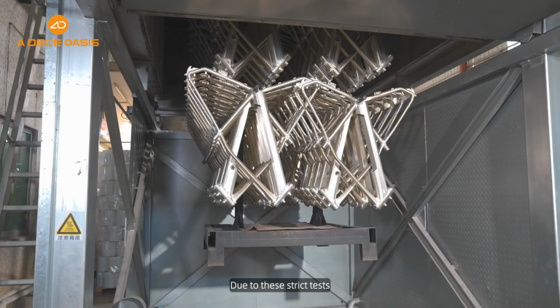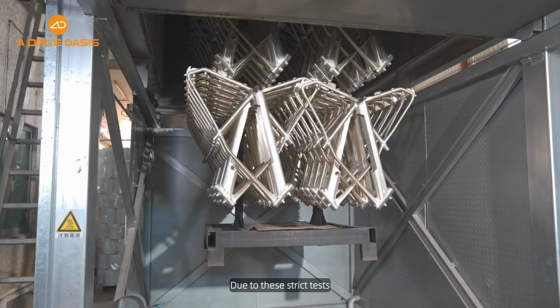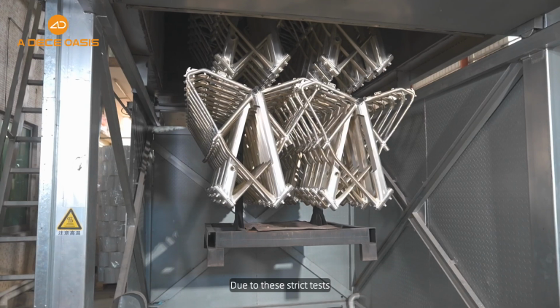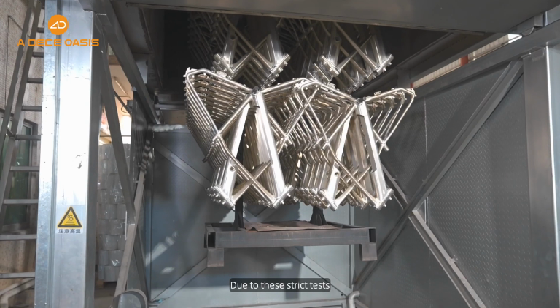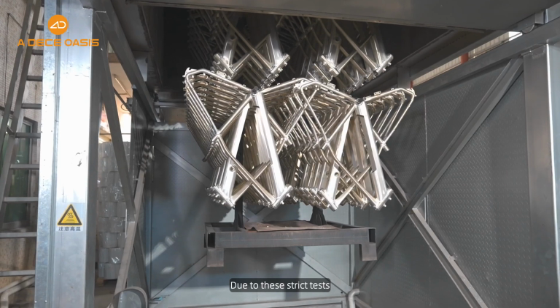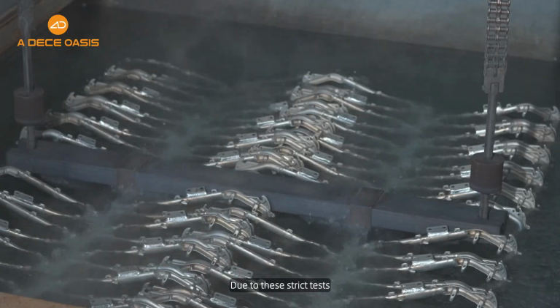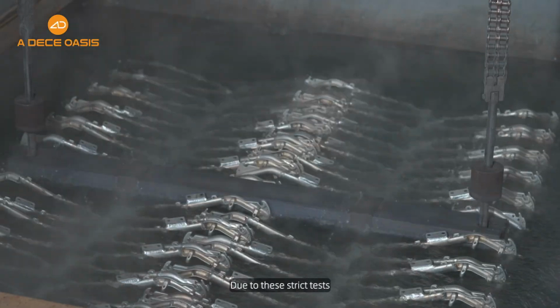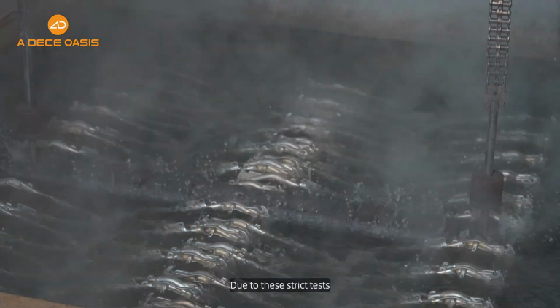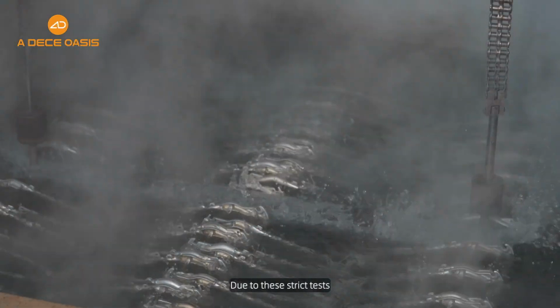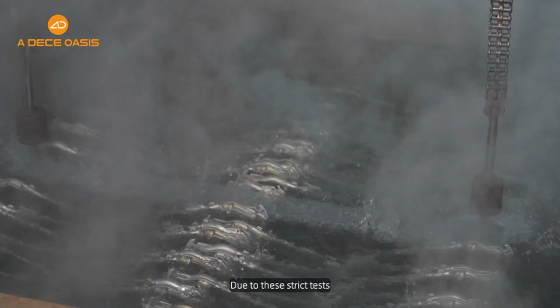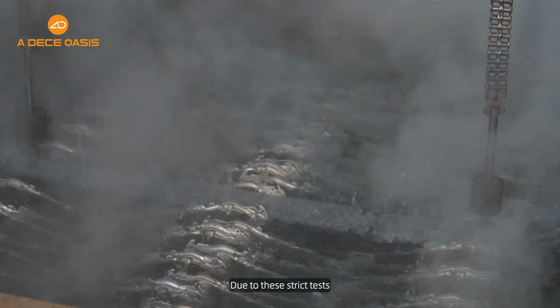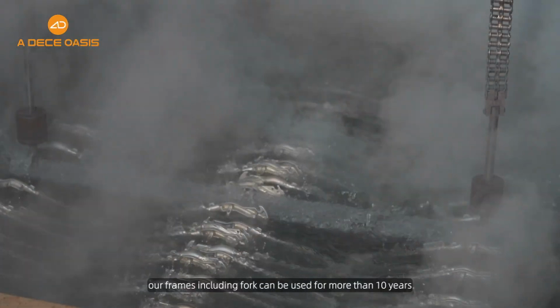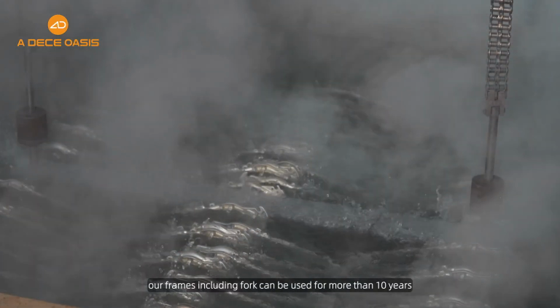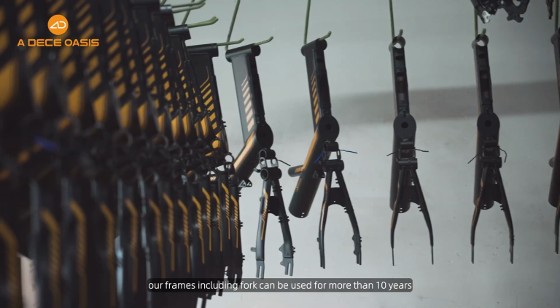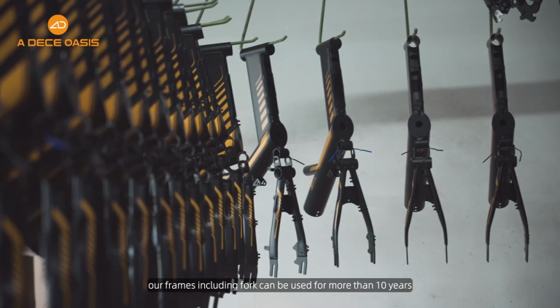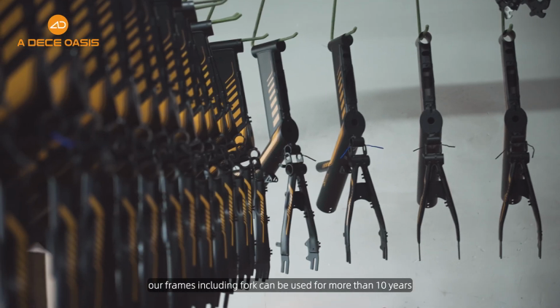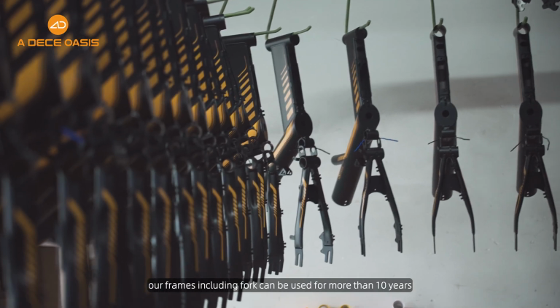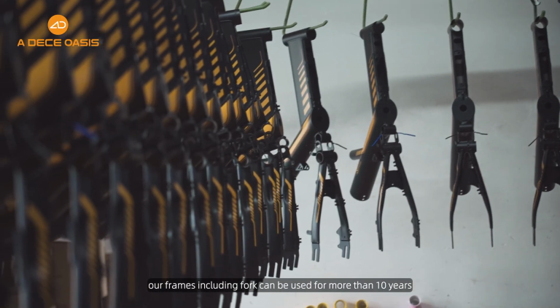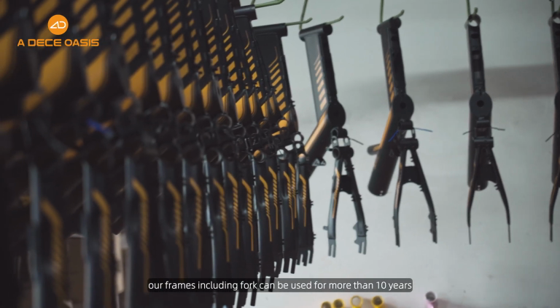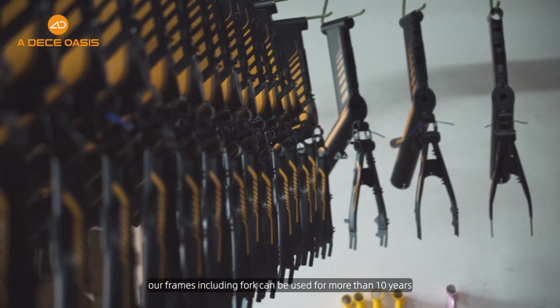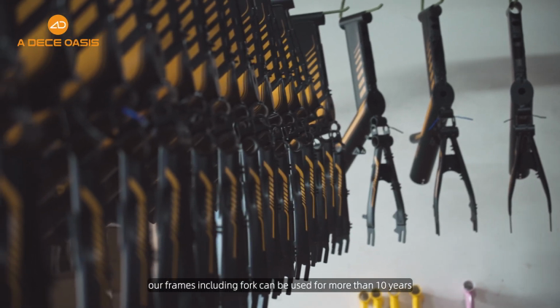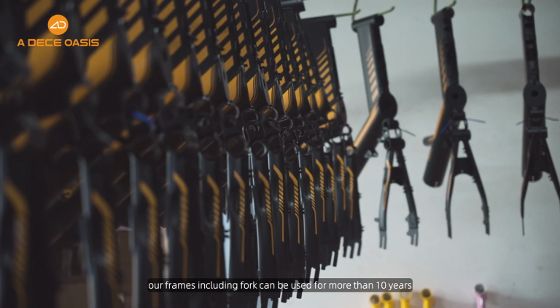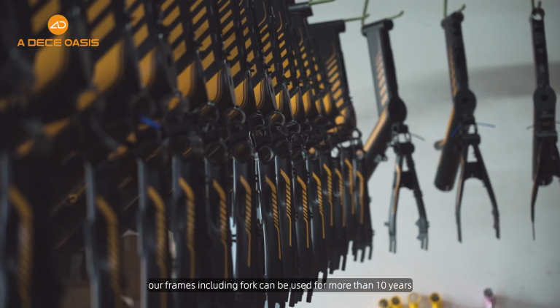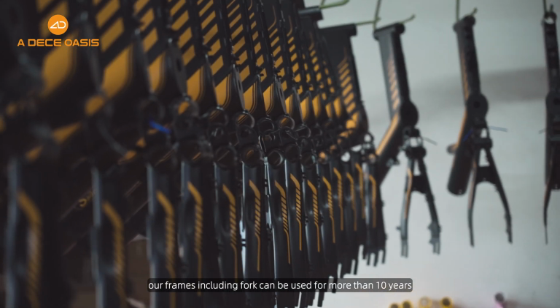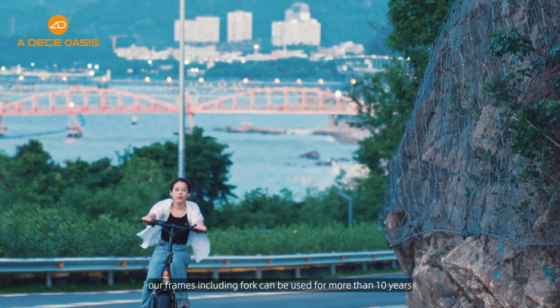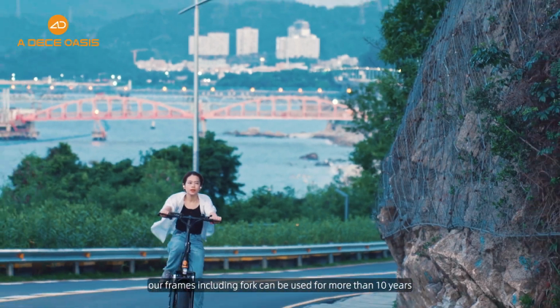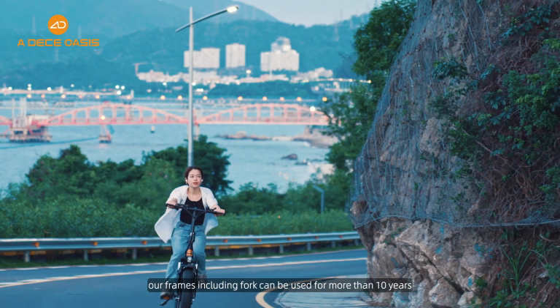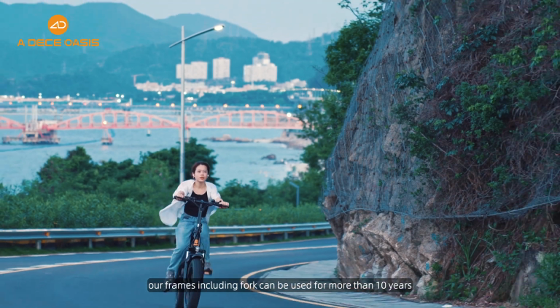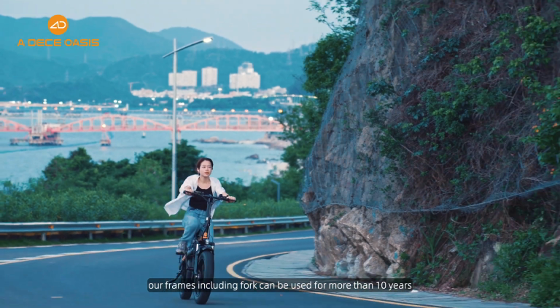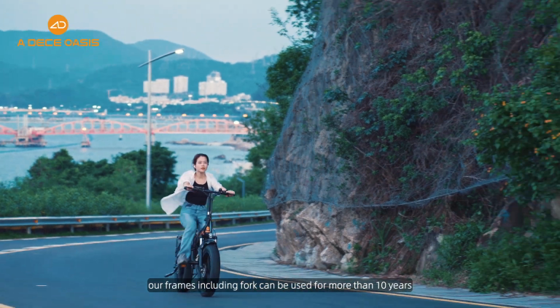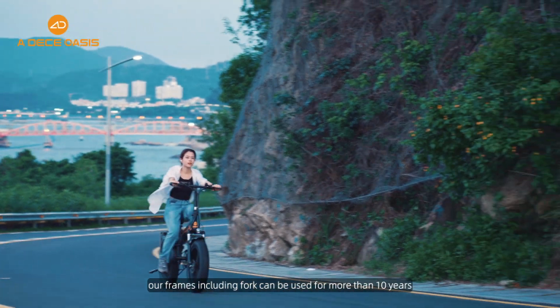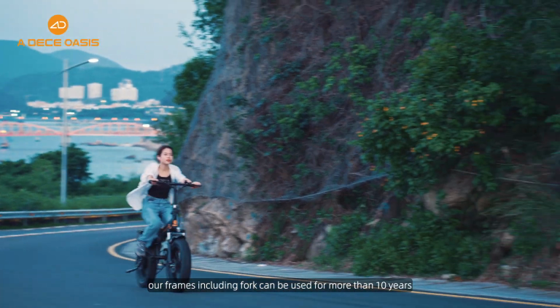Due to these strict tests, our frames including fork can be used for more than 10 years.